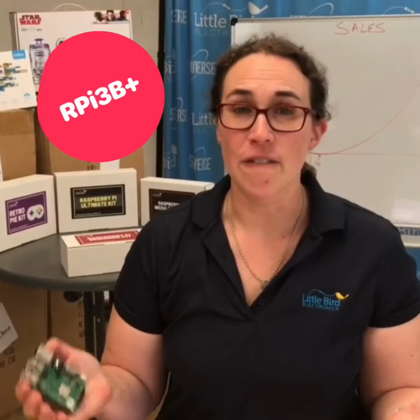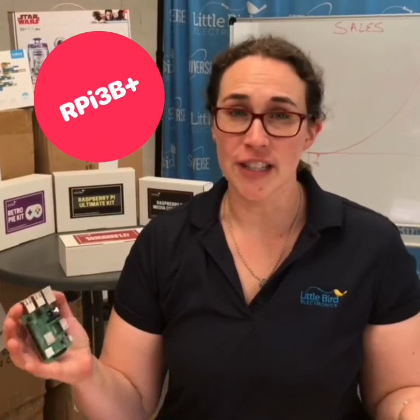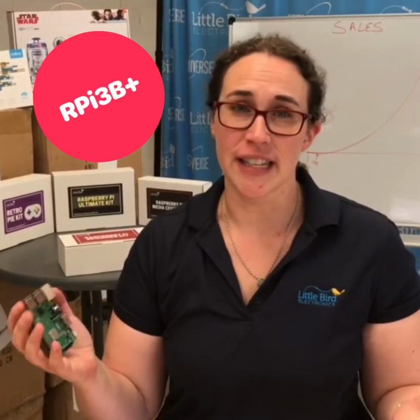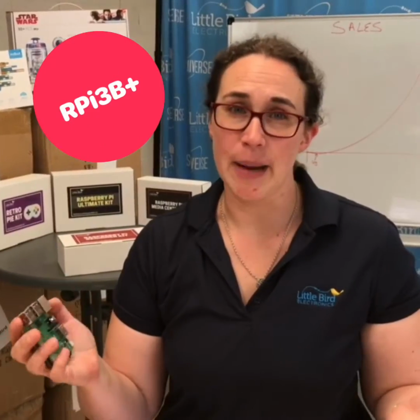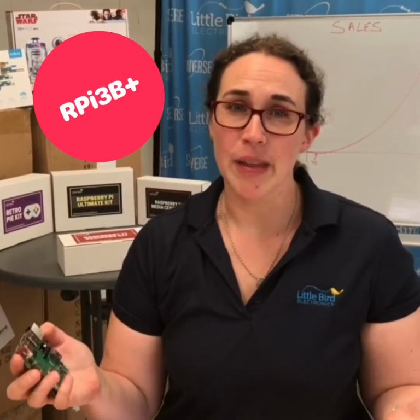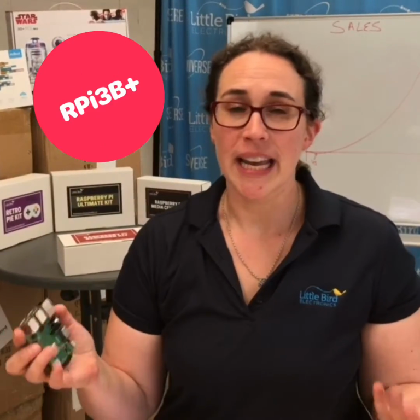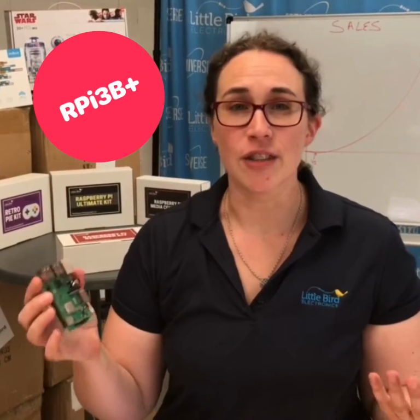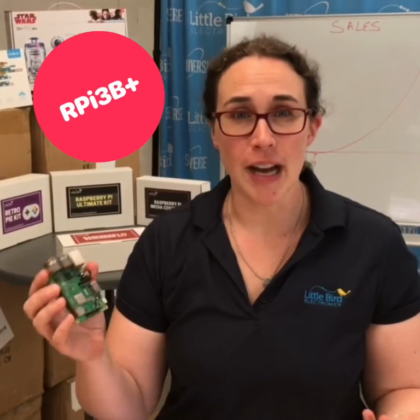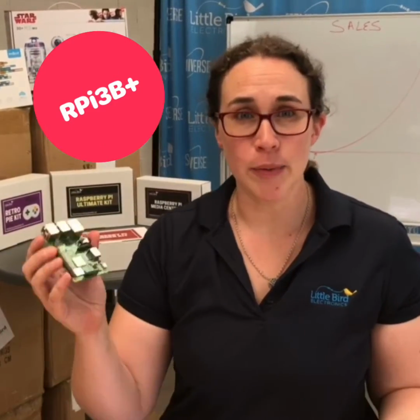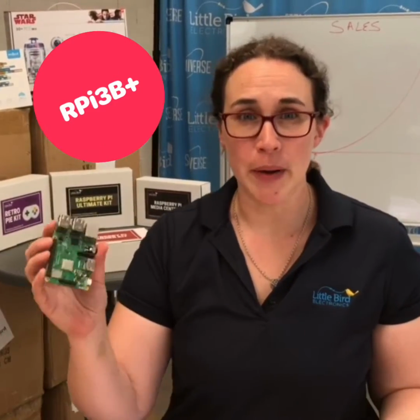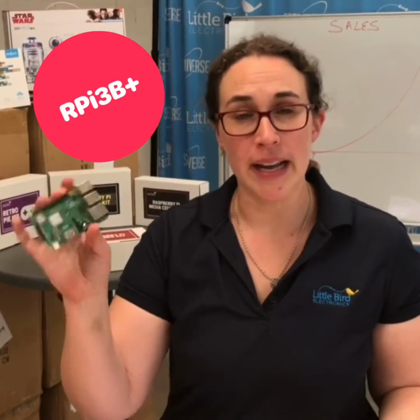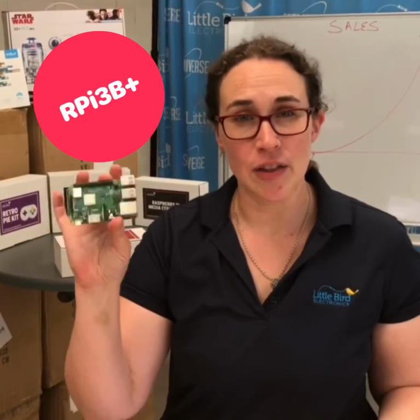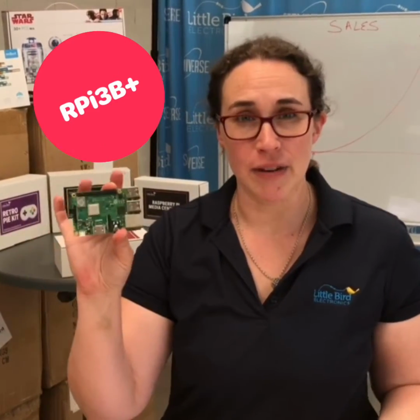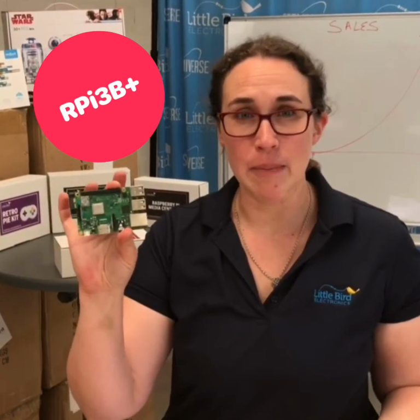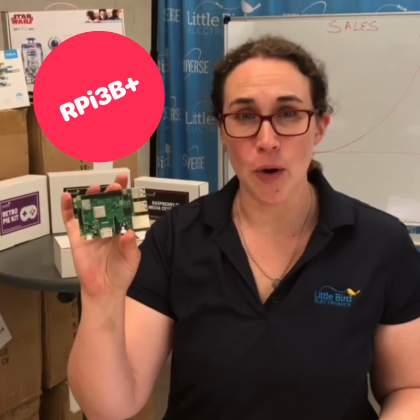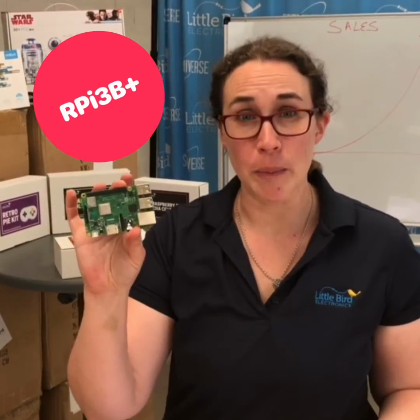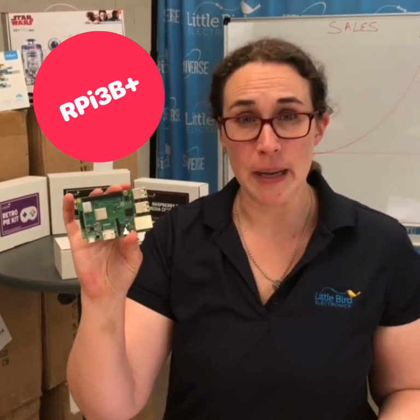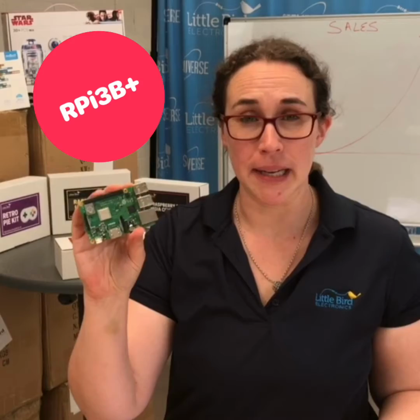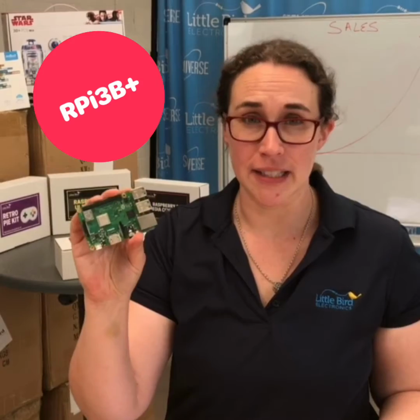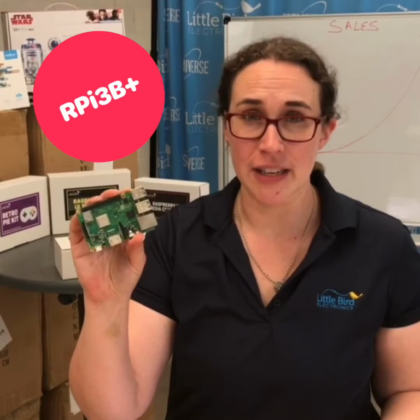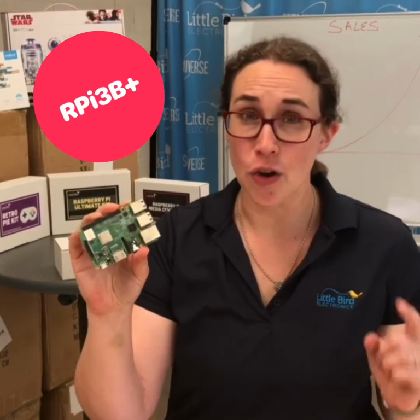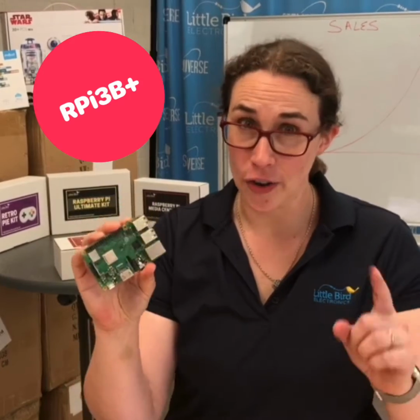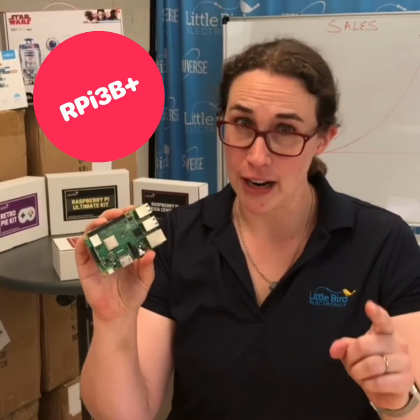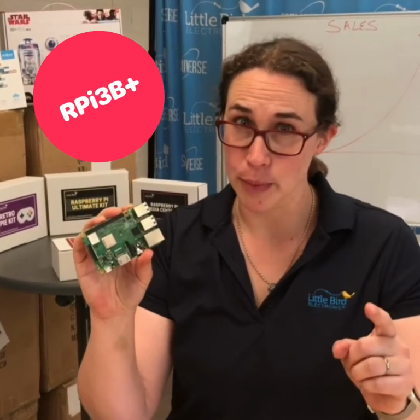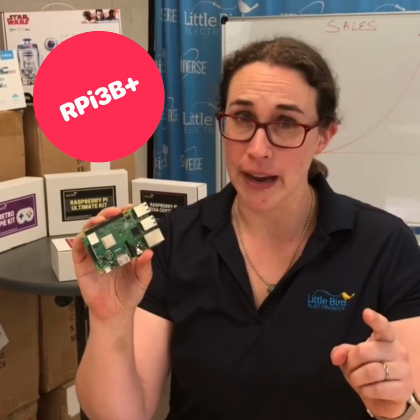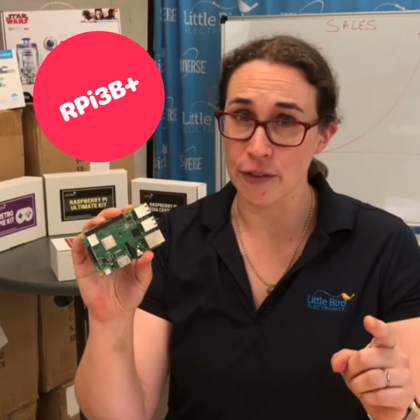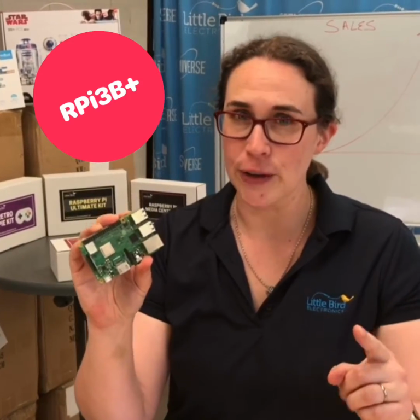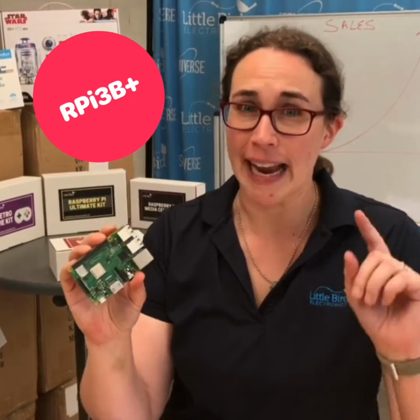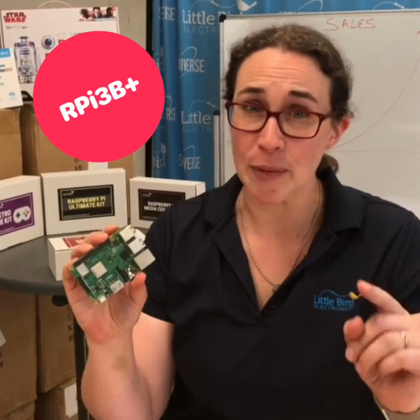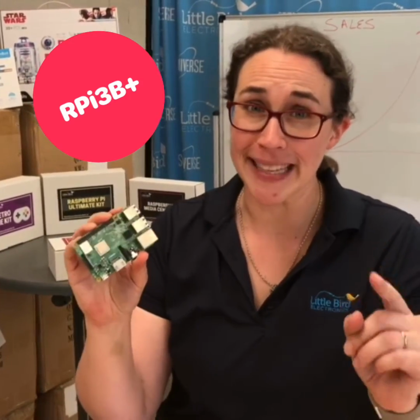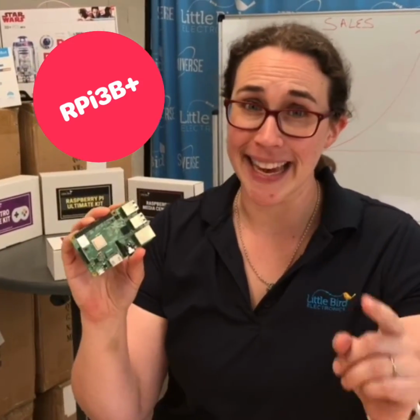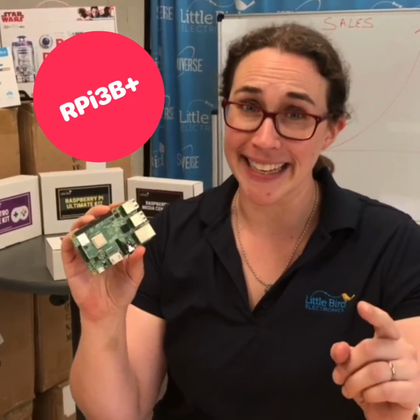First, the name. It is the Raspberry Pi 3 Model B Plus, not the Raspberry Pi 4. They haven't made that yet.